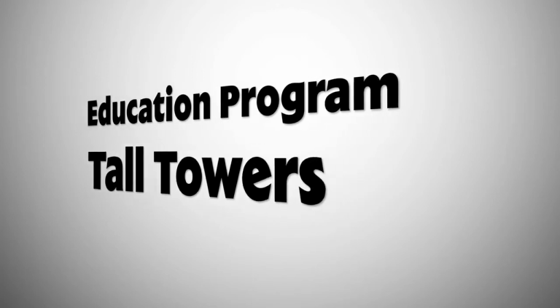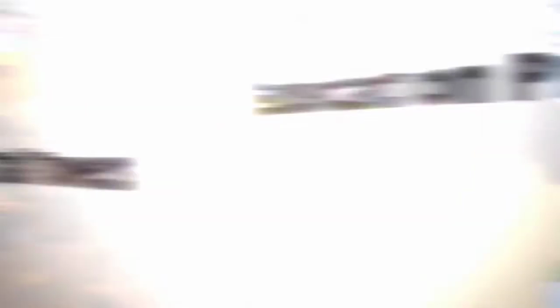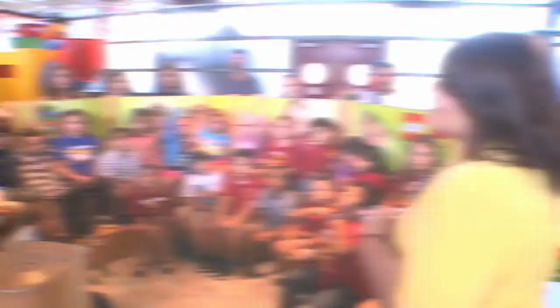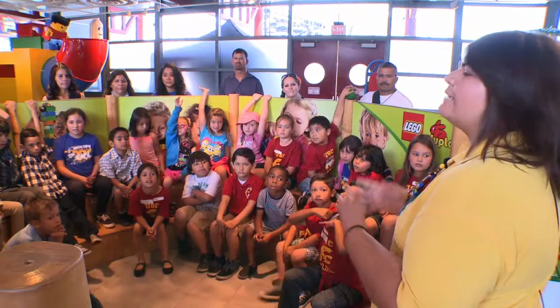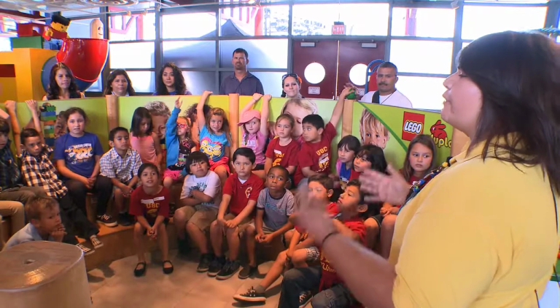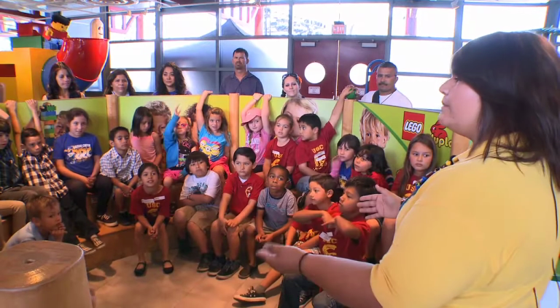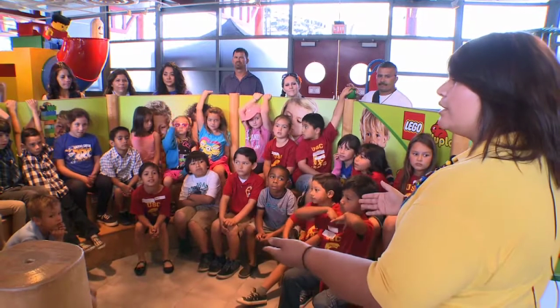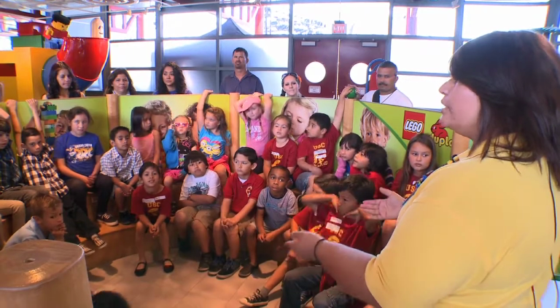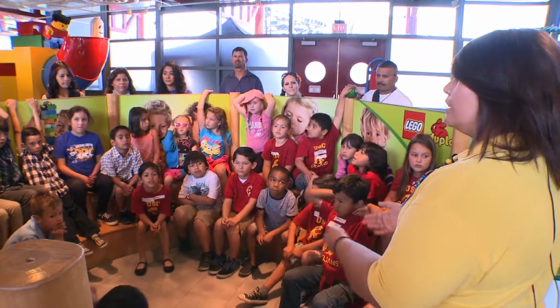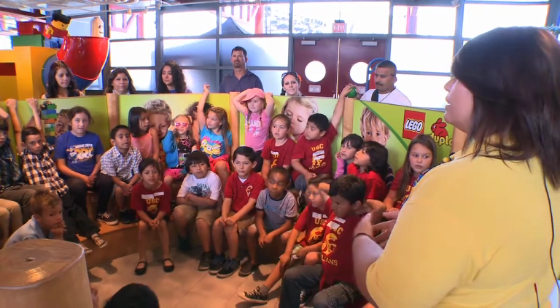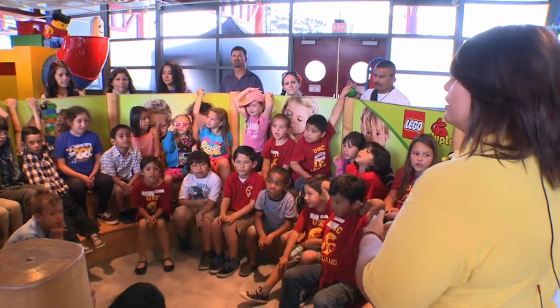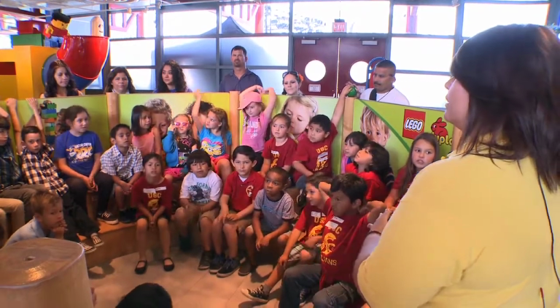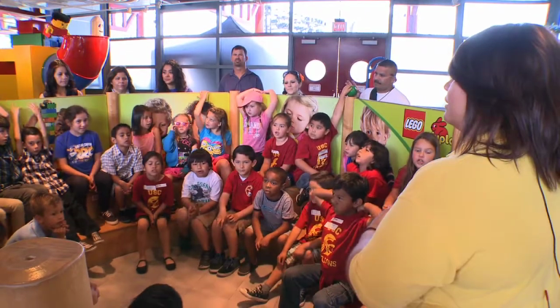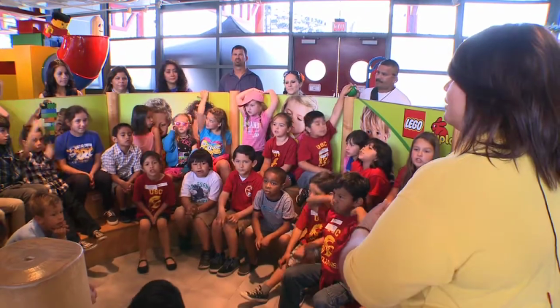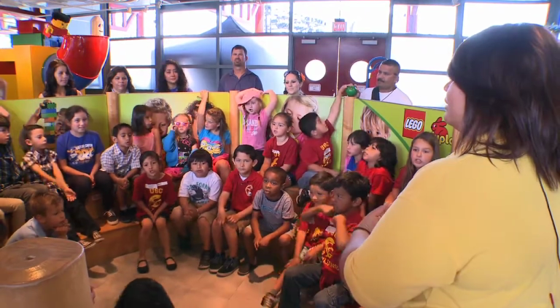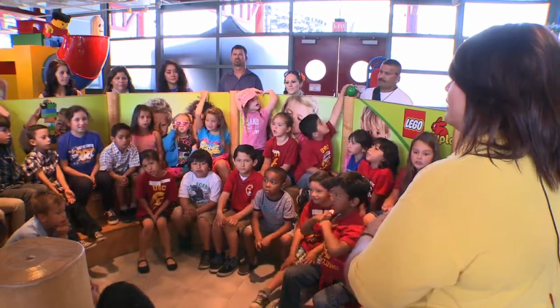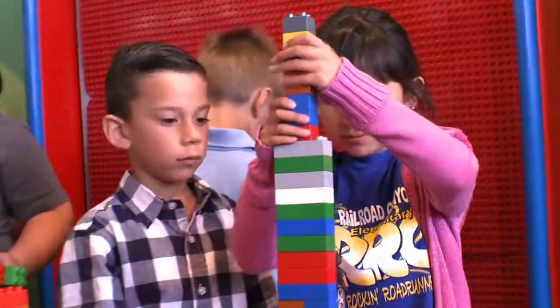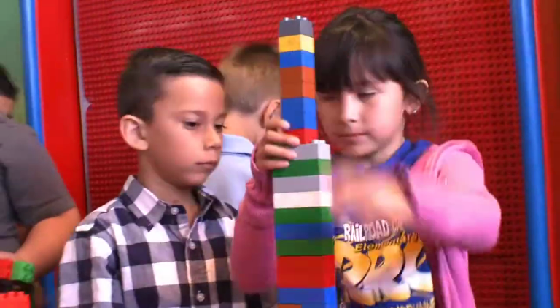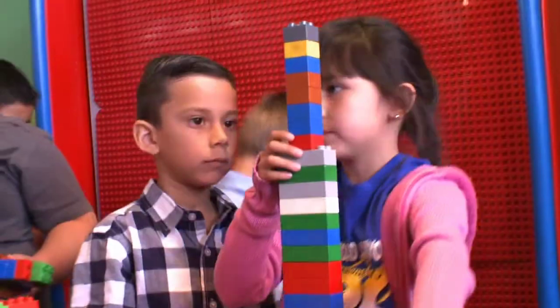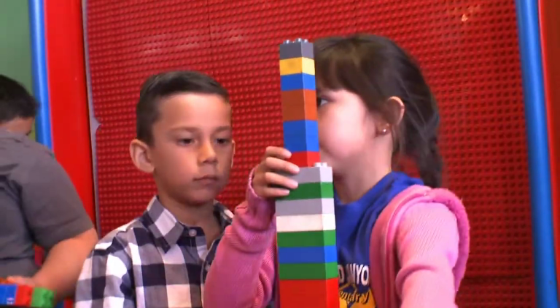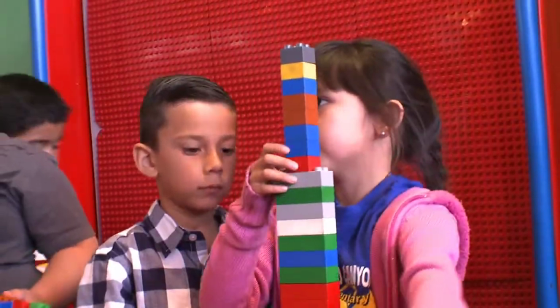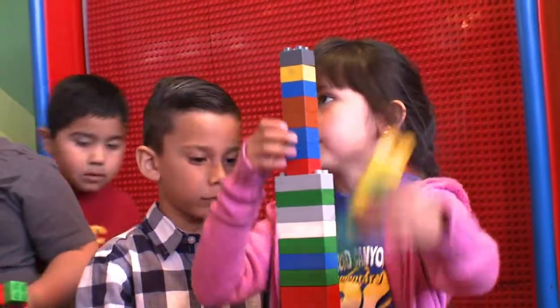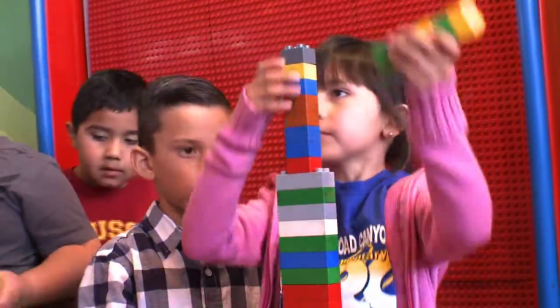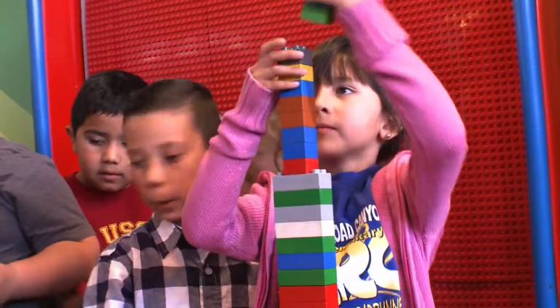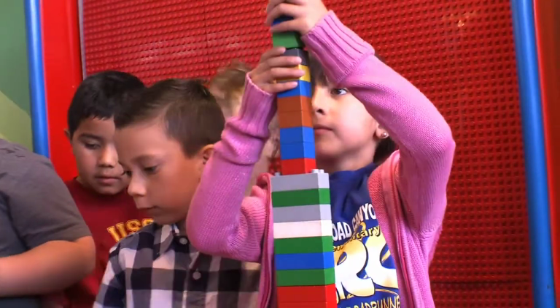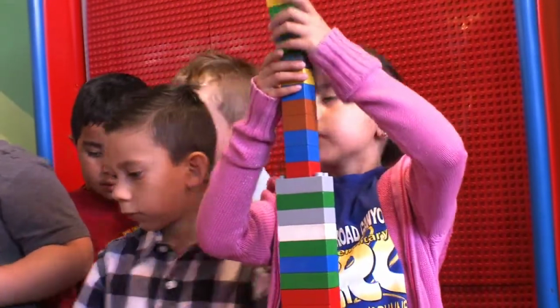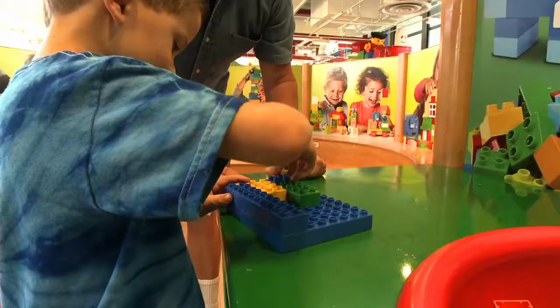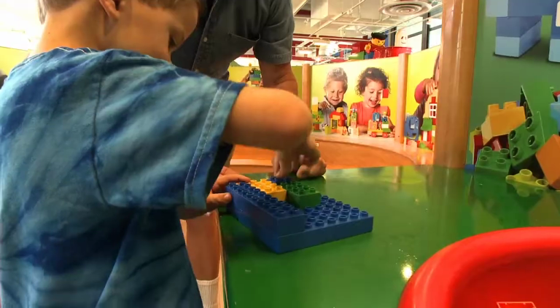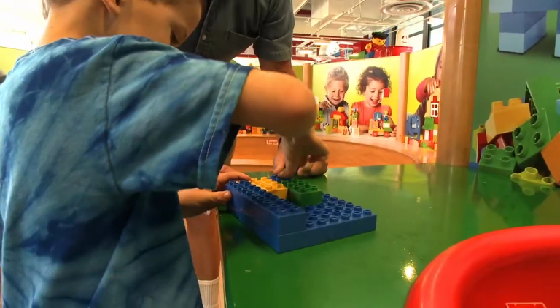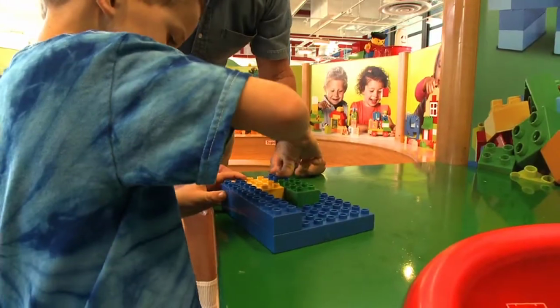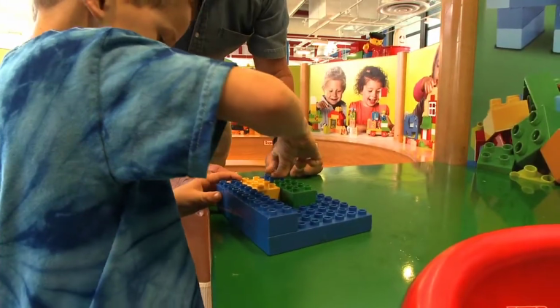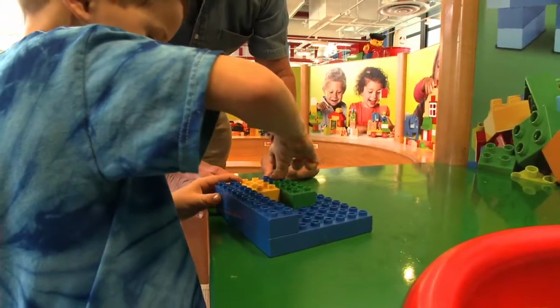Can you guys say frame structure? Frame structure! The sky's the limit at Legoland's Tall Towers workshop for young learners.